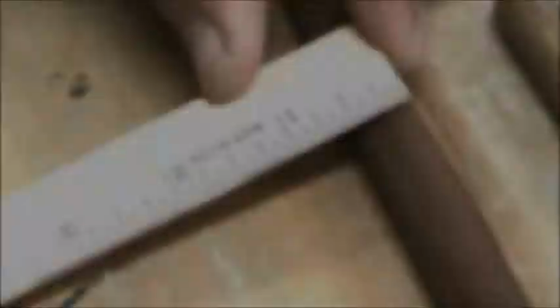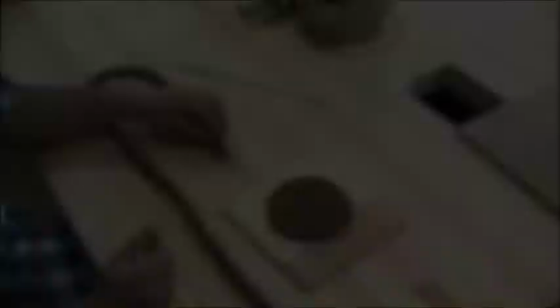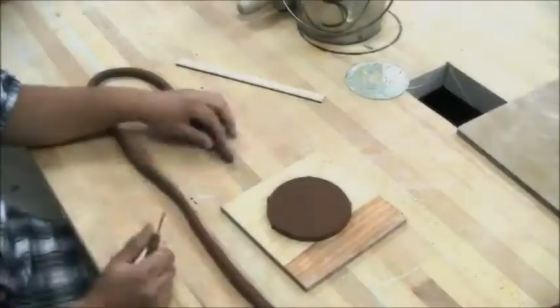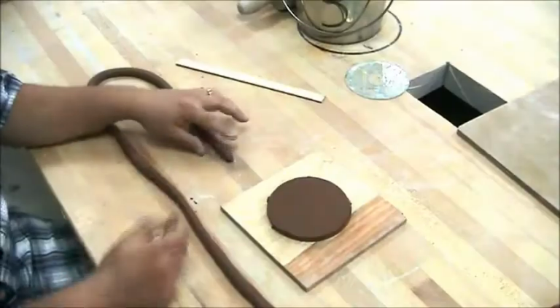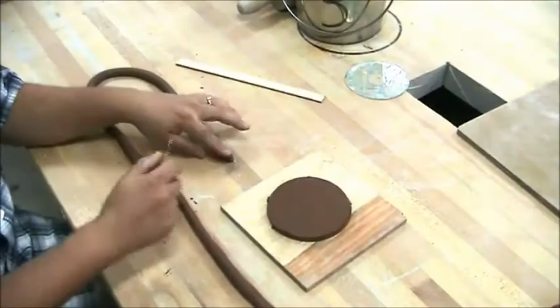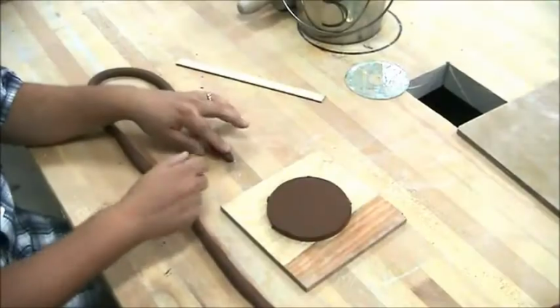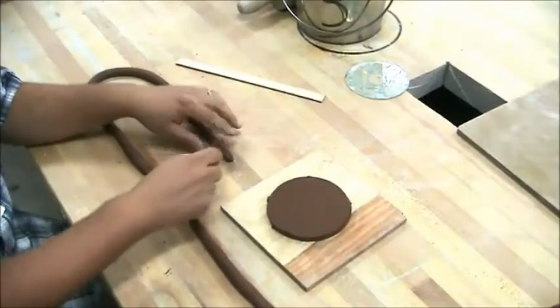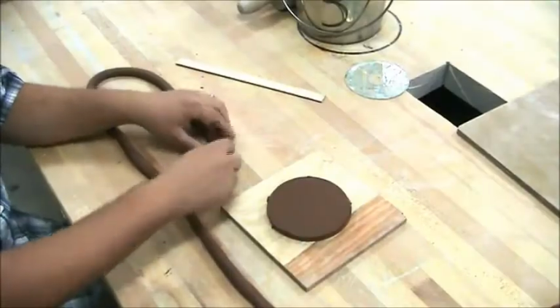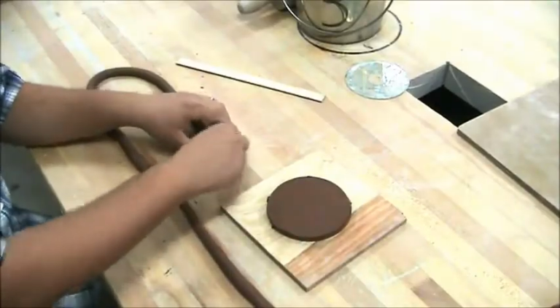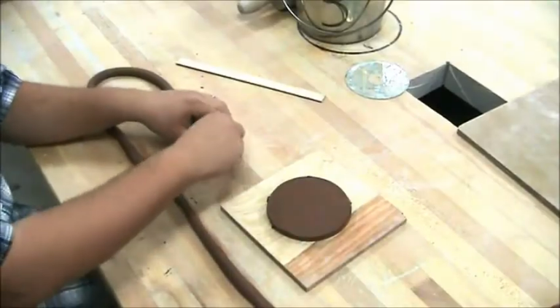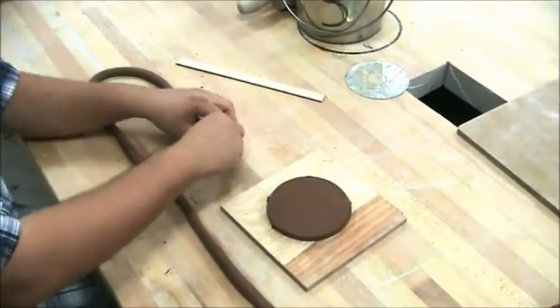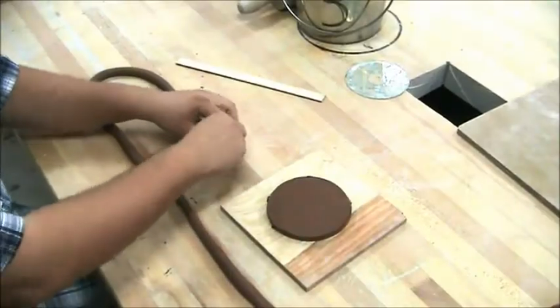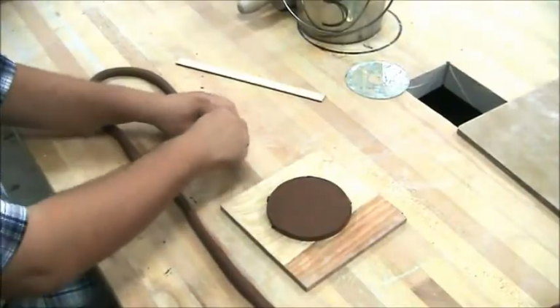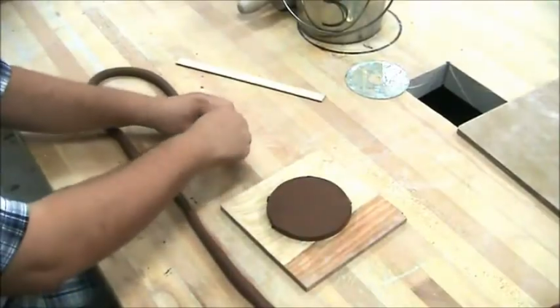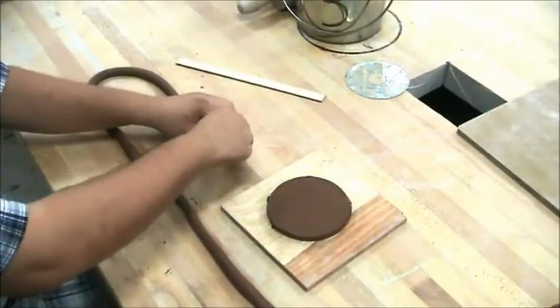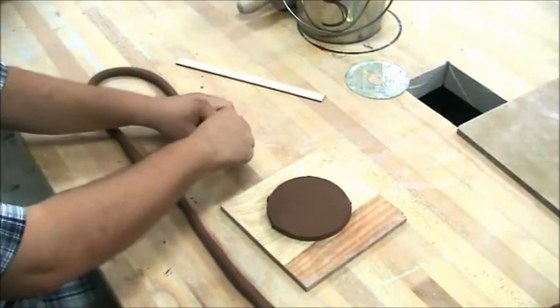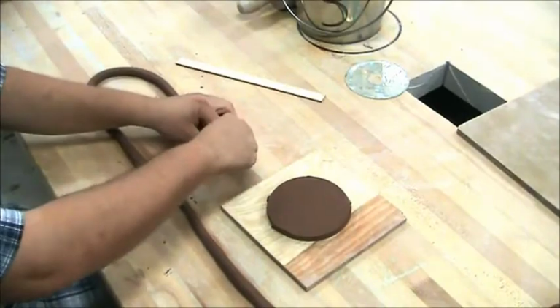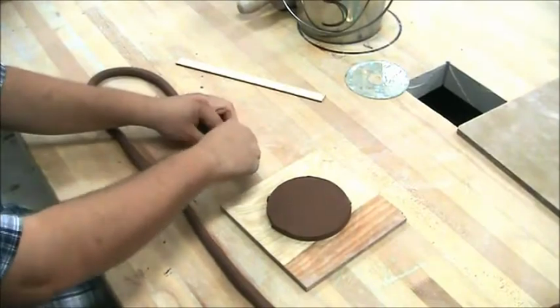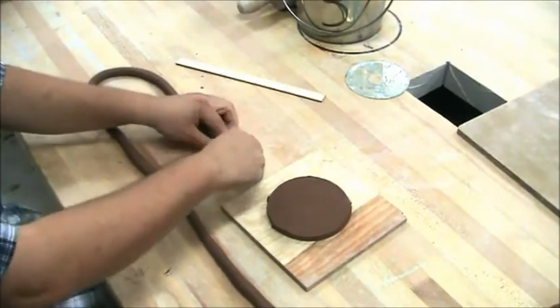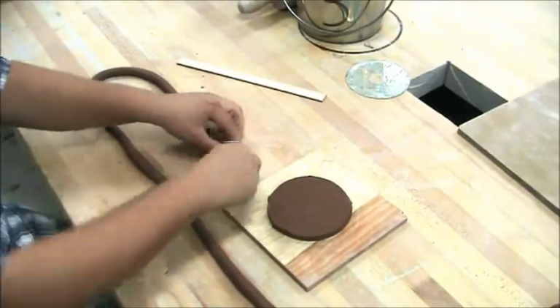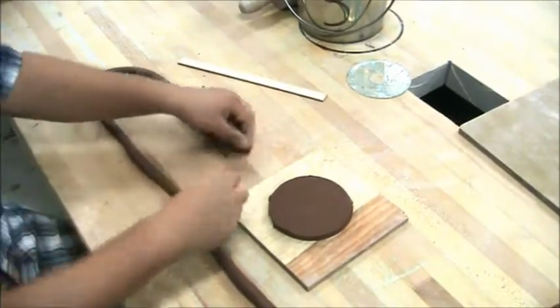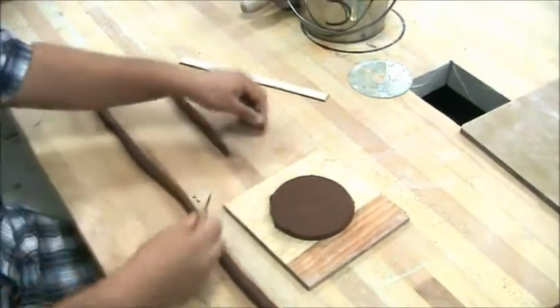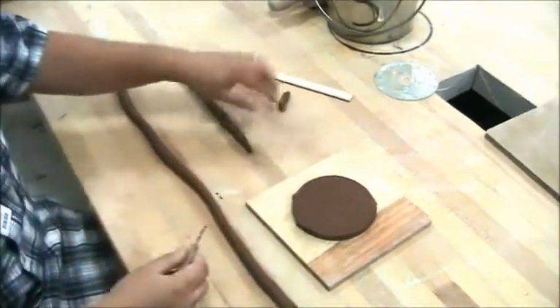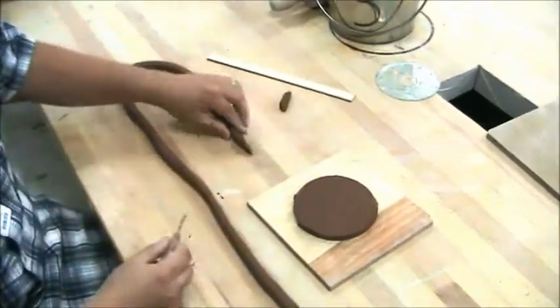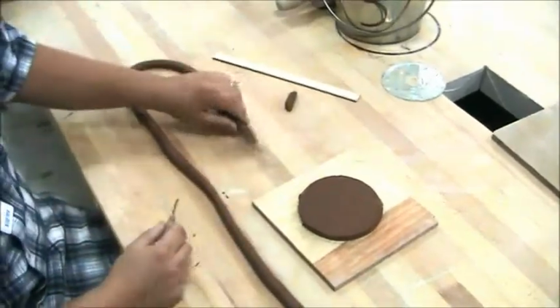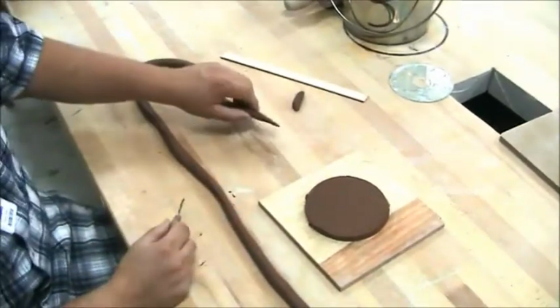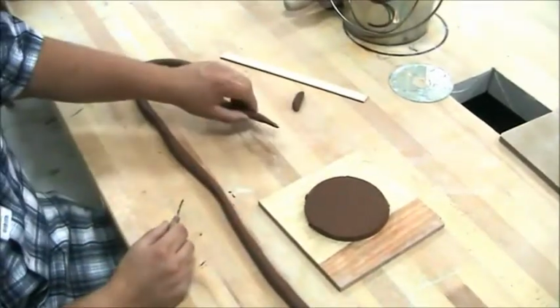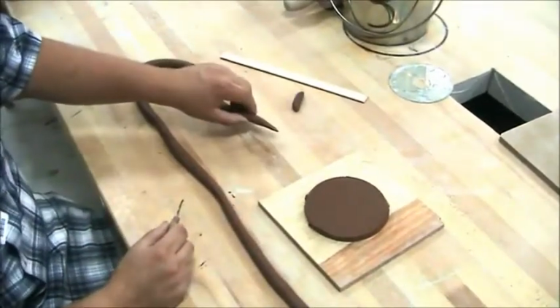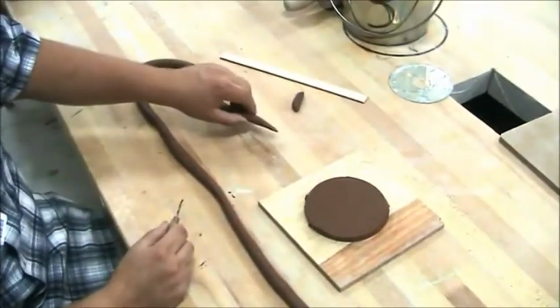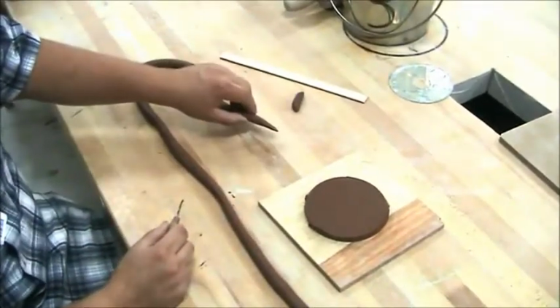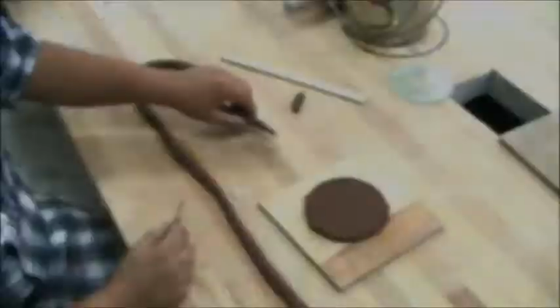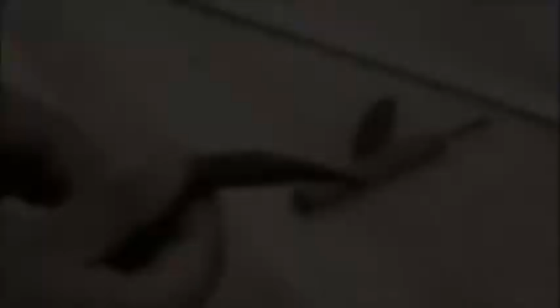I'm going to cut this to a long point like this.